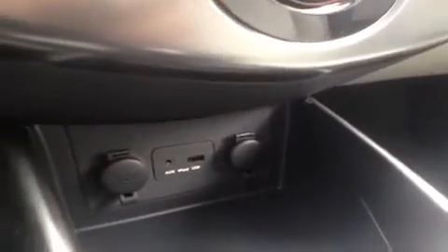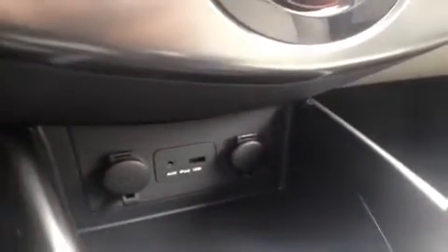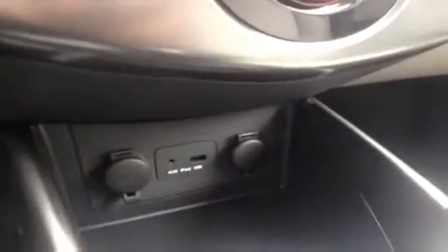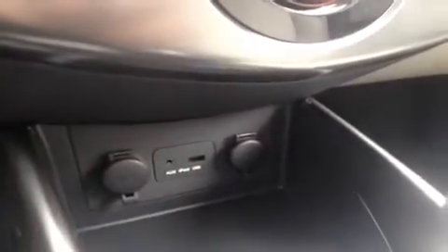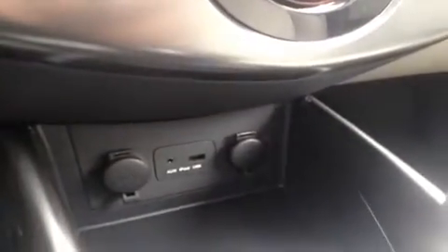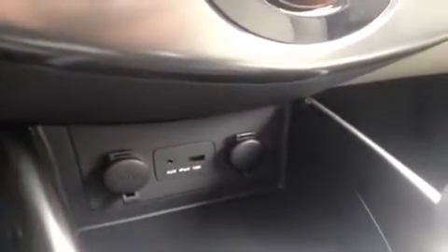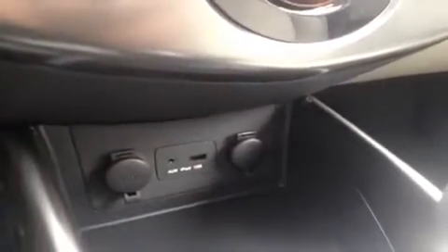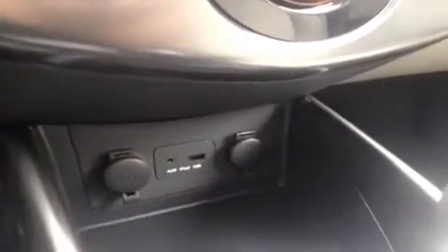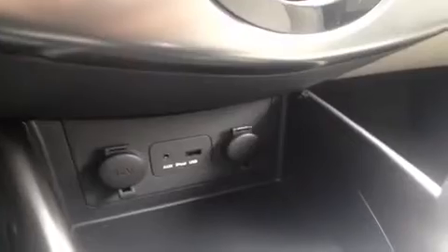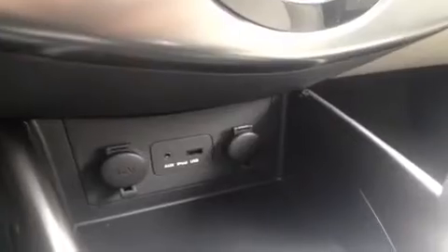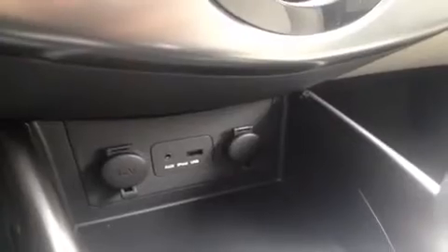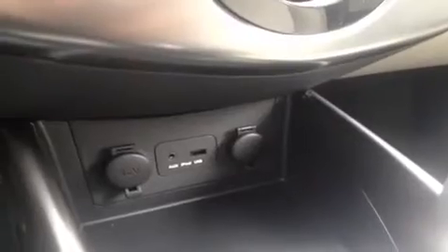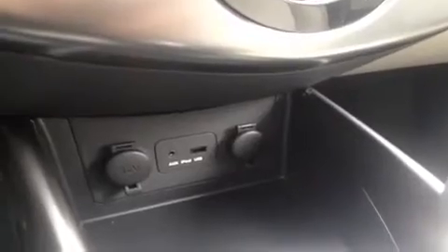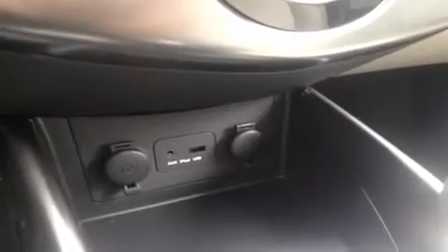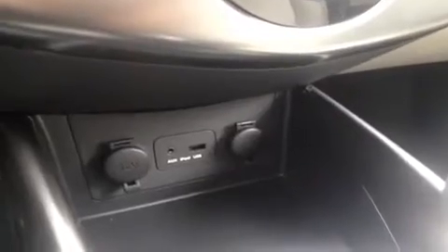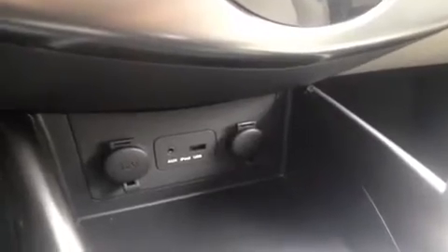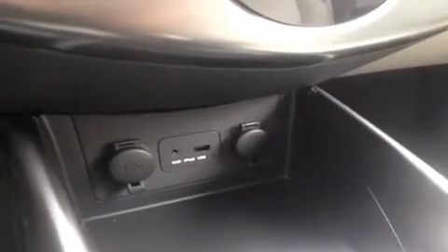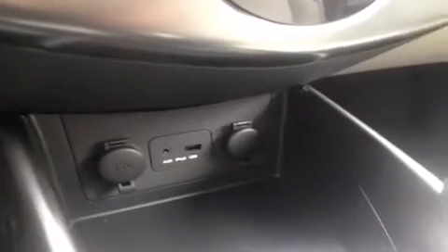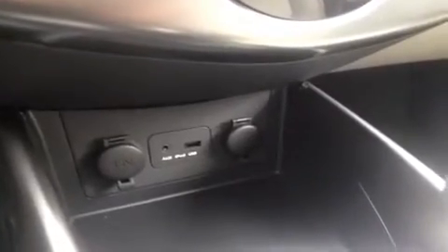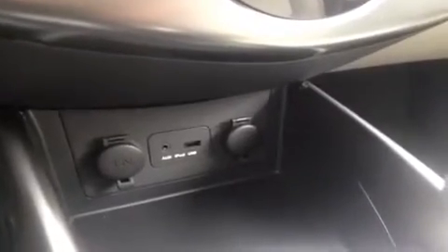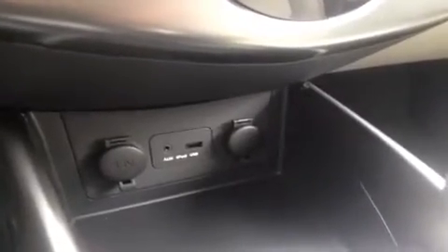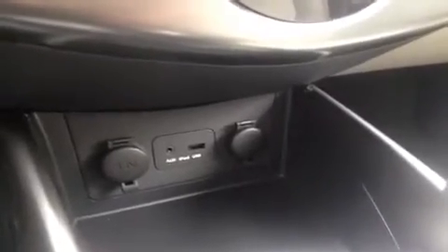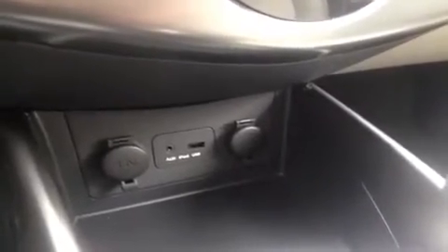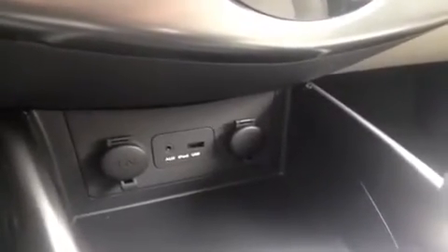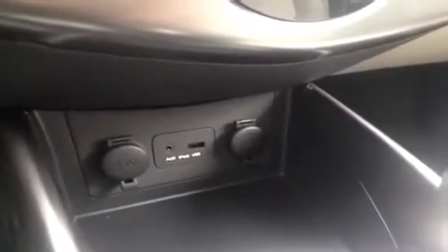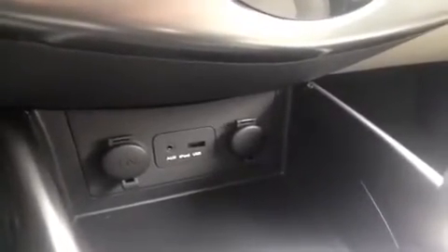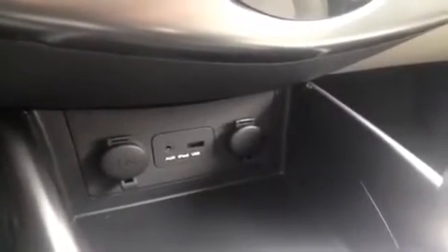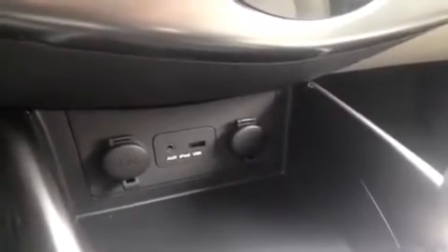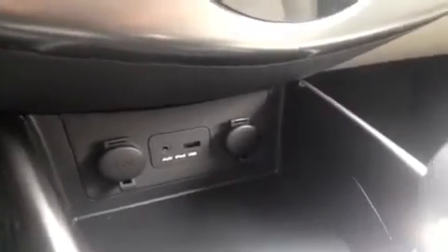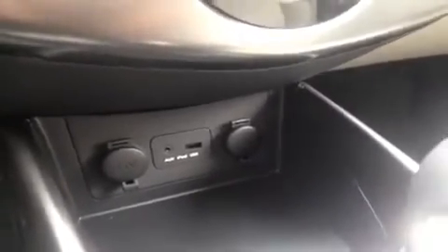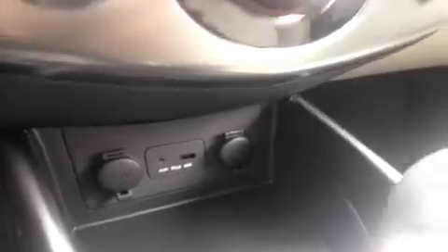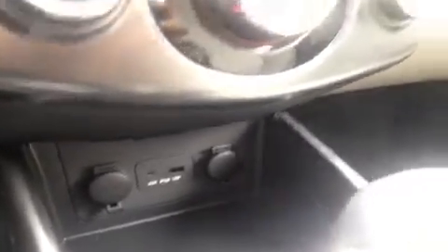USB works the same way for flash drives to play music, and there are two 12-volt power outlets to keep everything energized as you go.